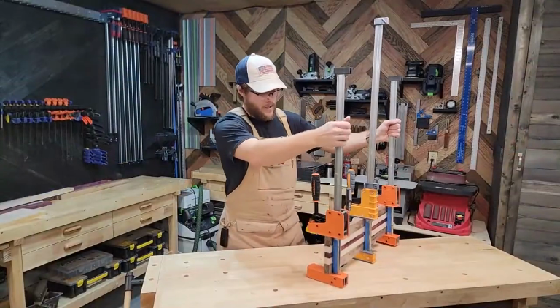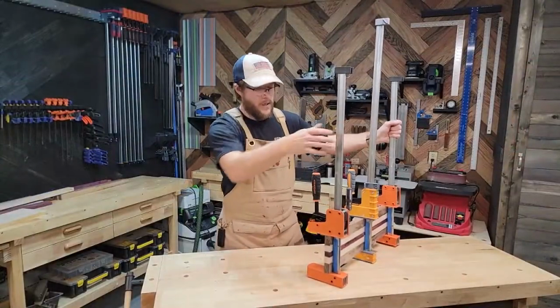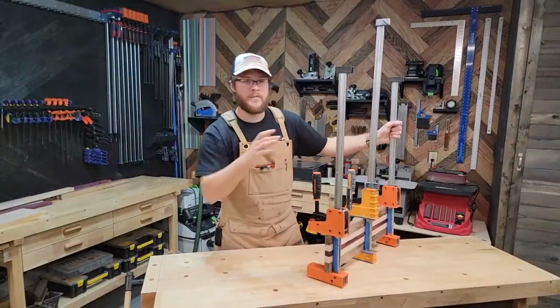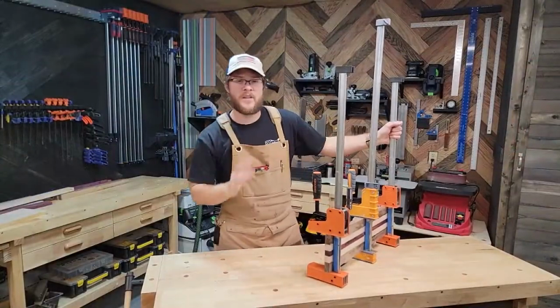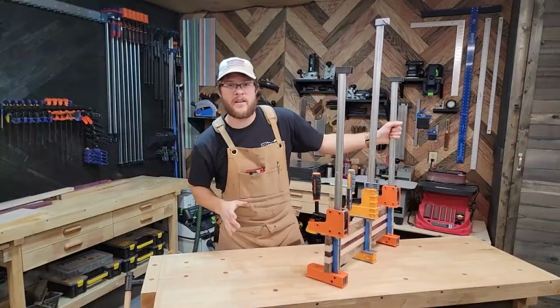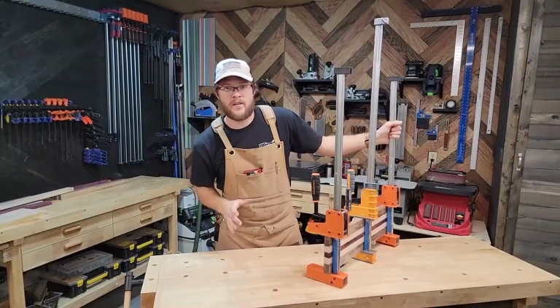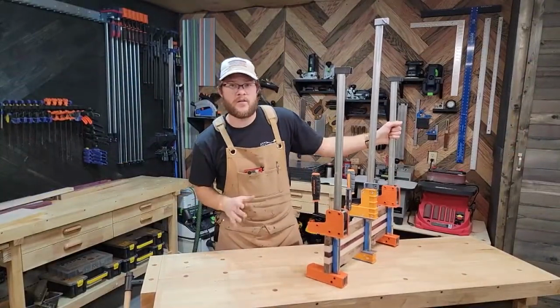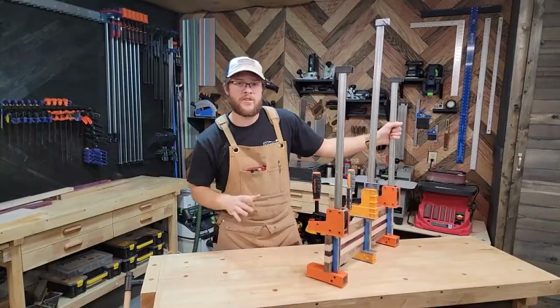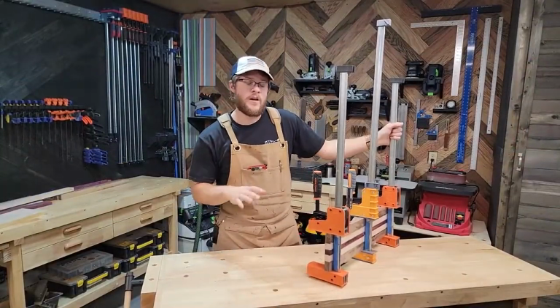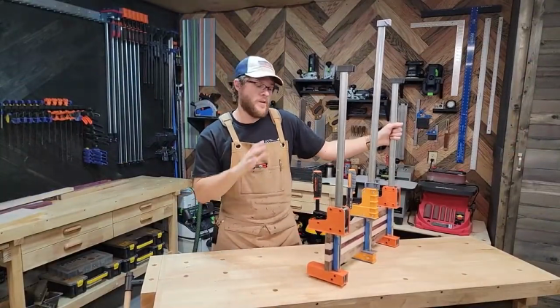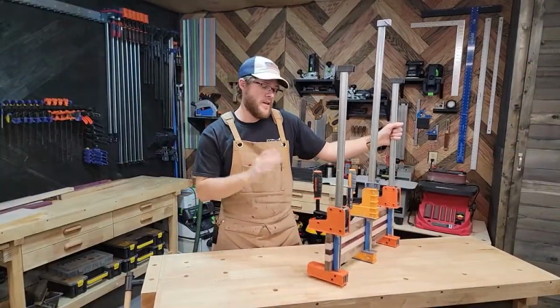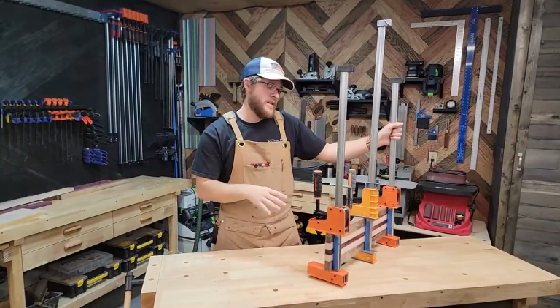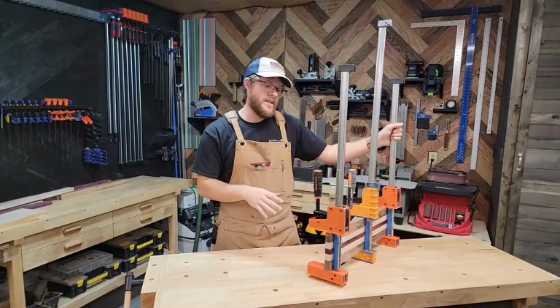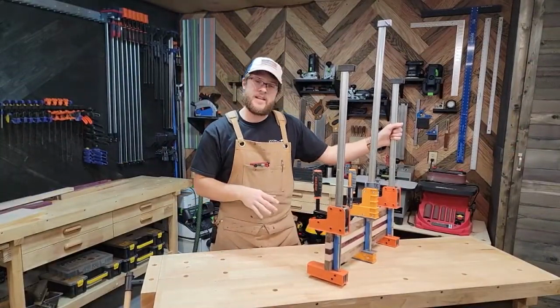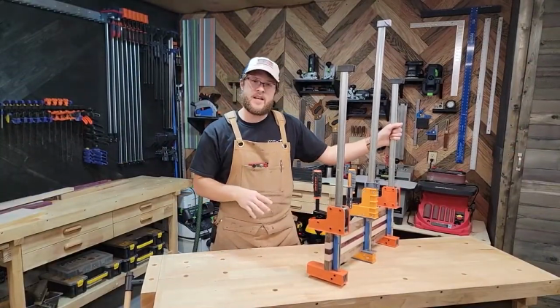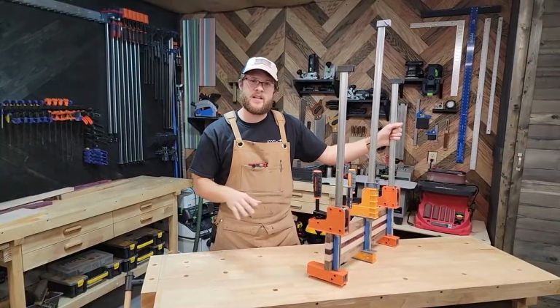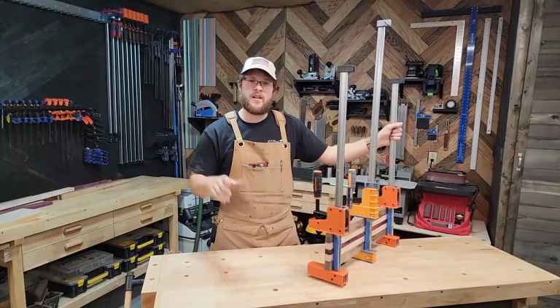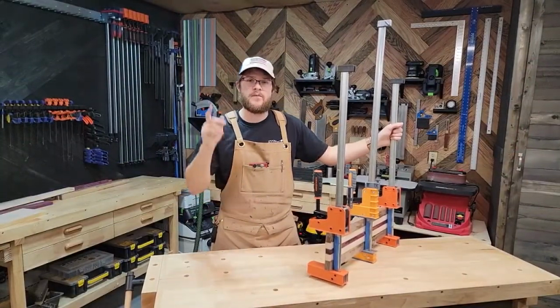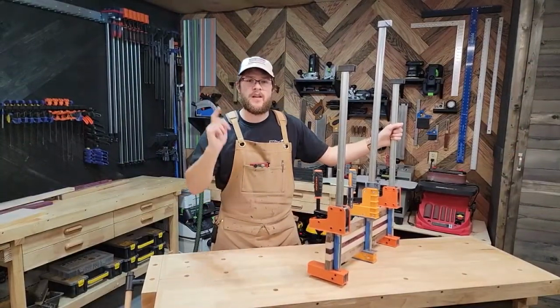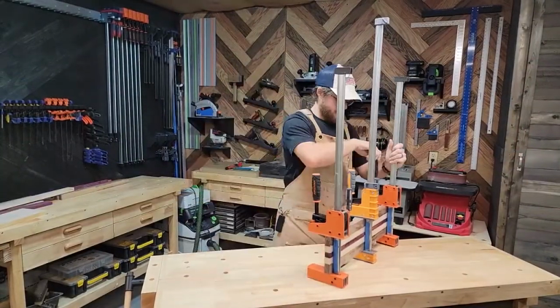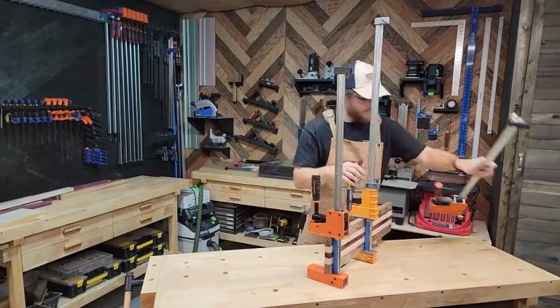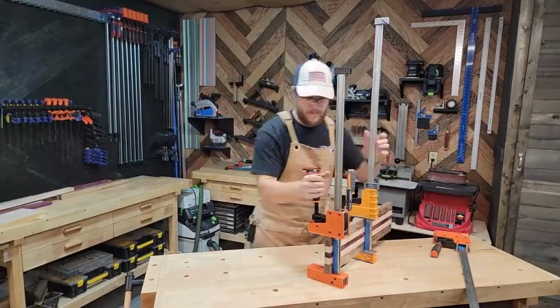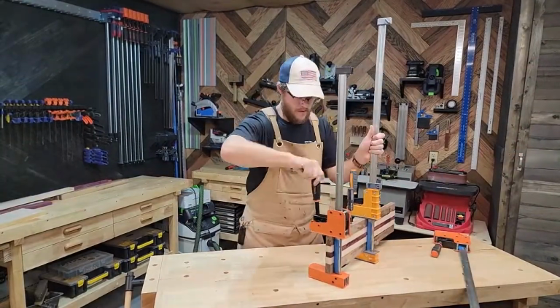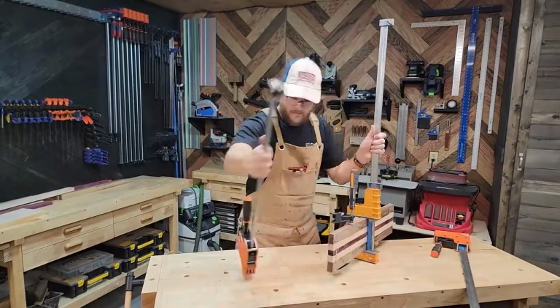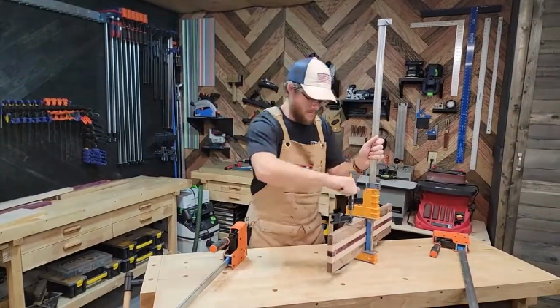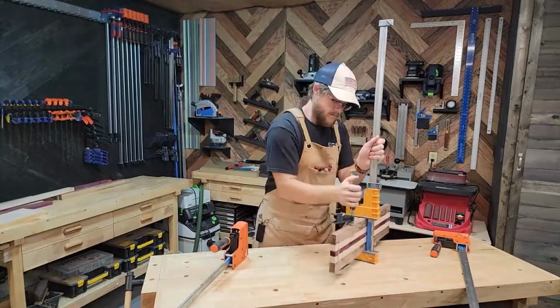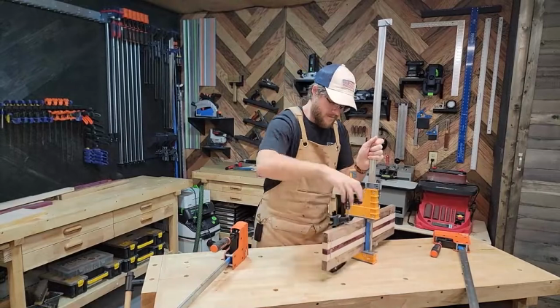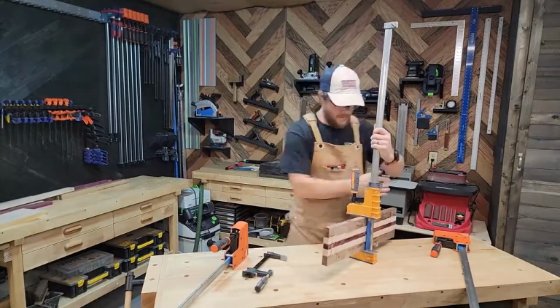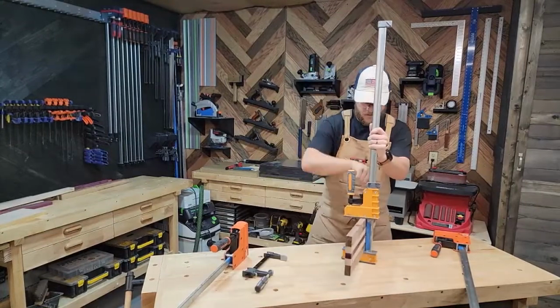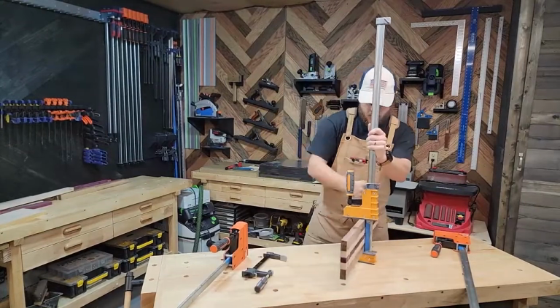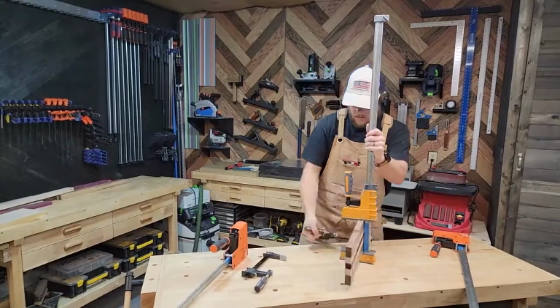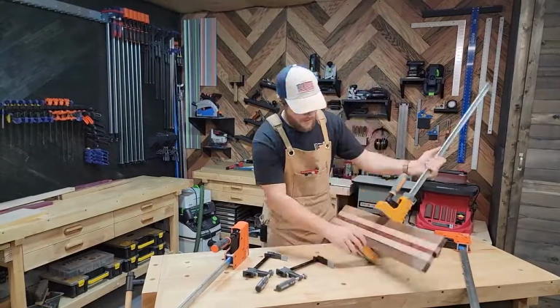Now that the glue is dry we're going to go ahead and take these out of clamps and go over to the planer and get these flattened out.